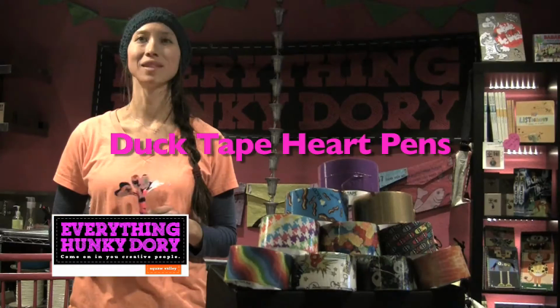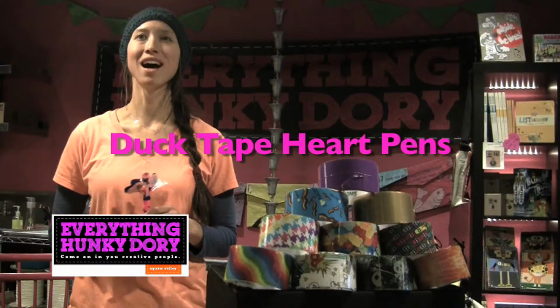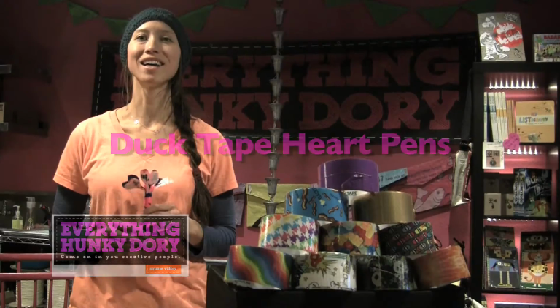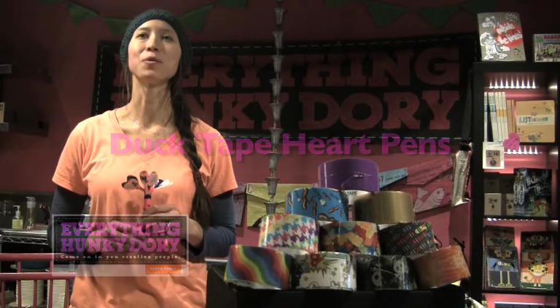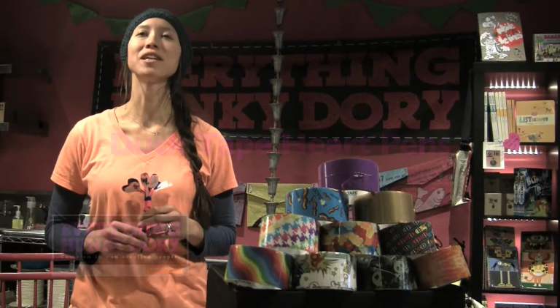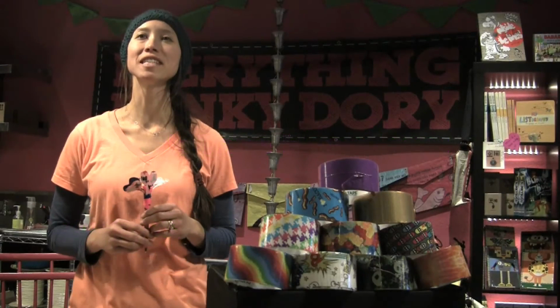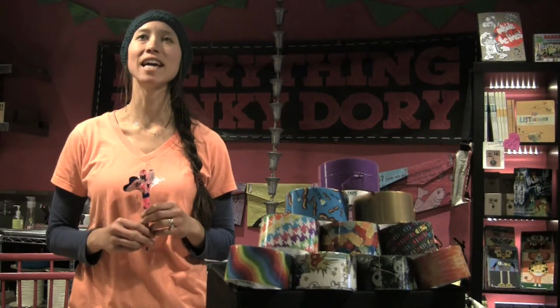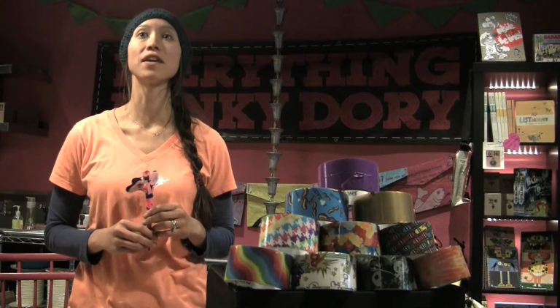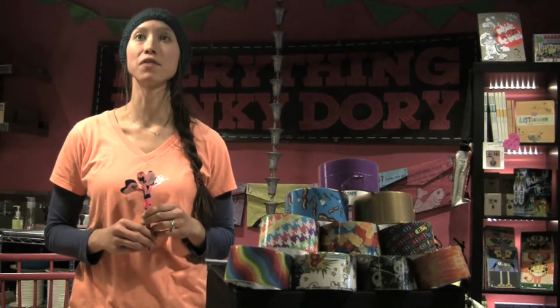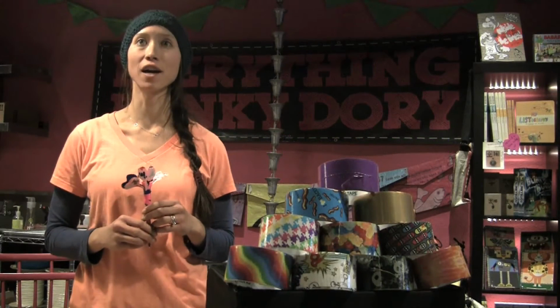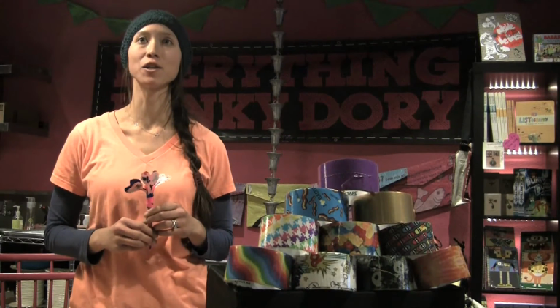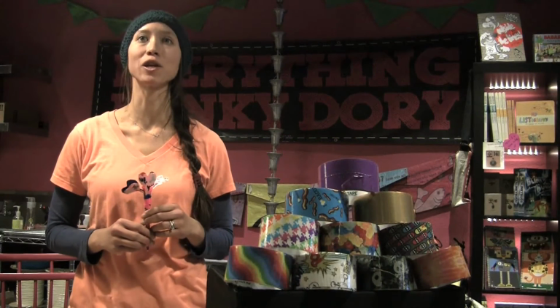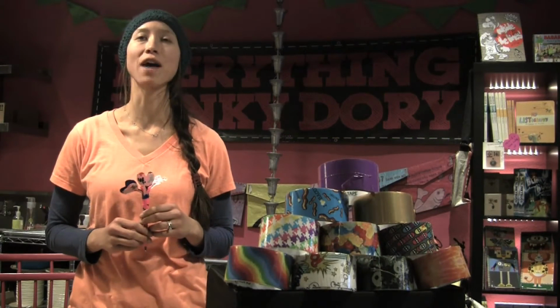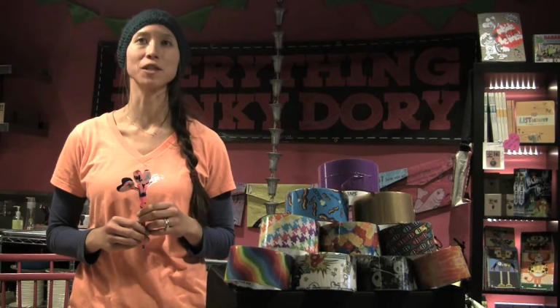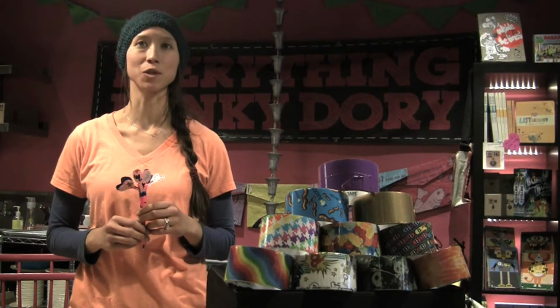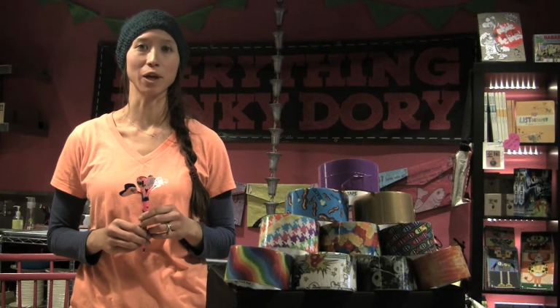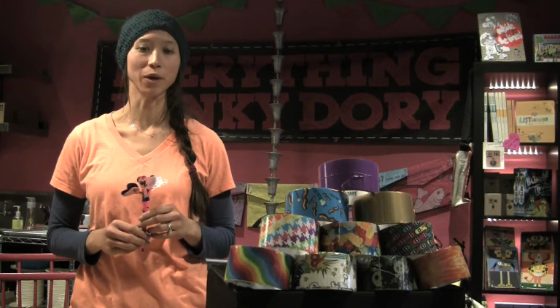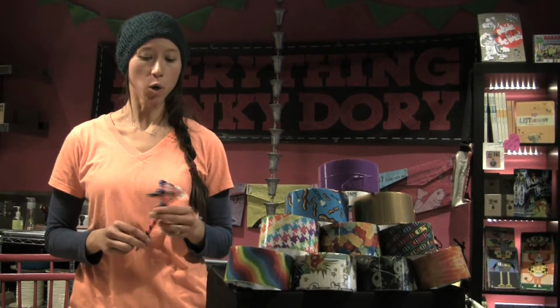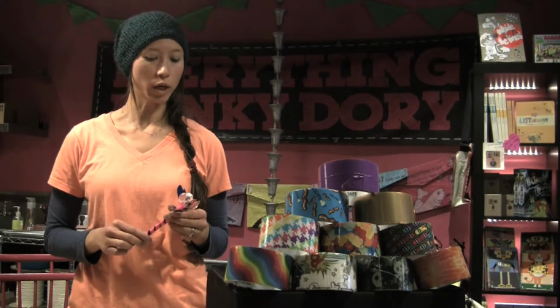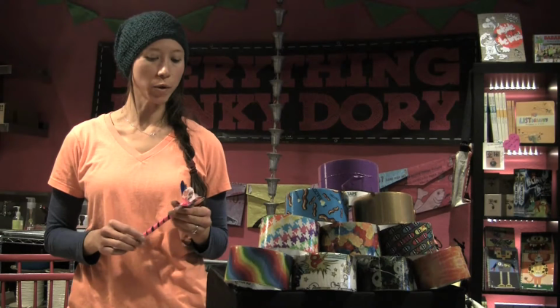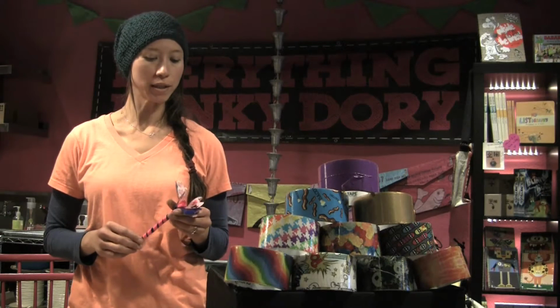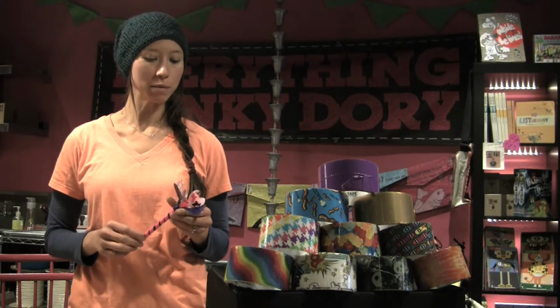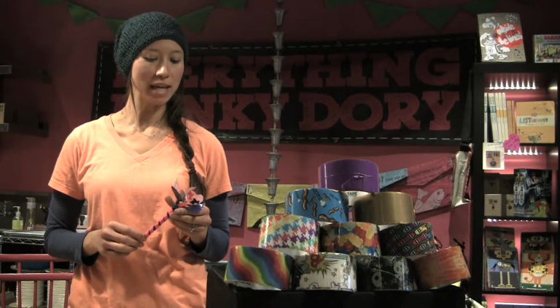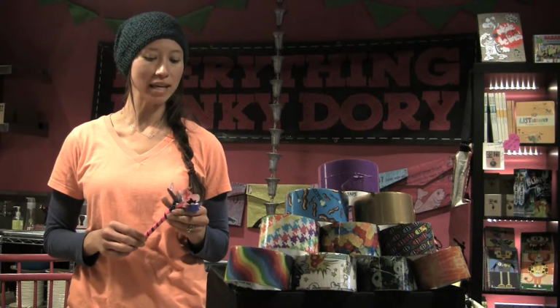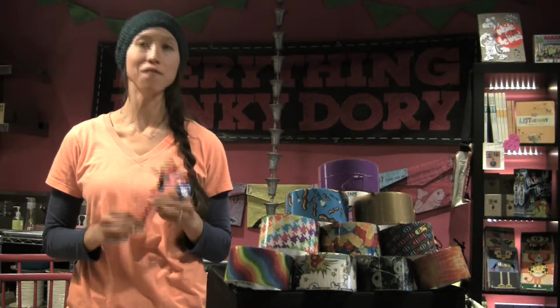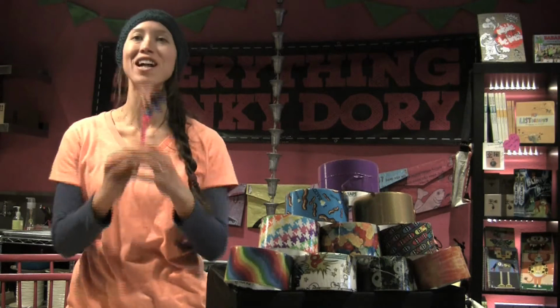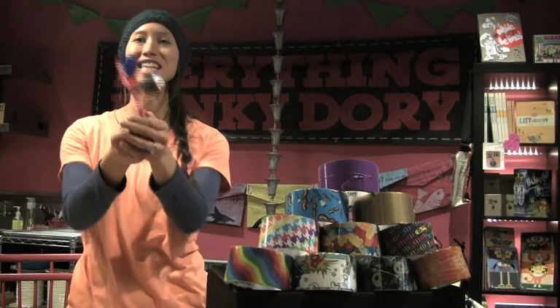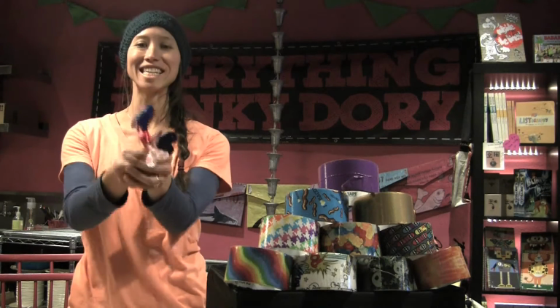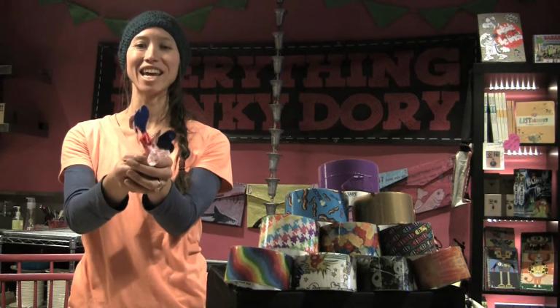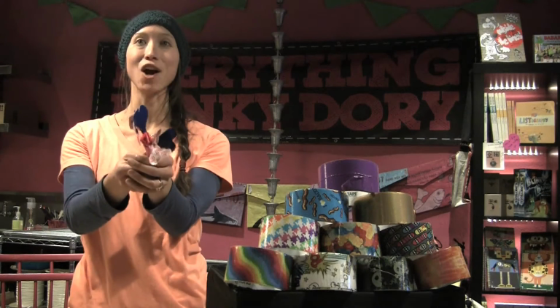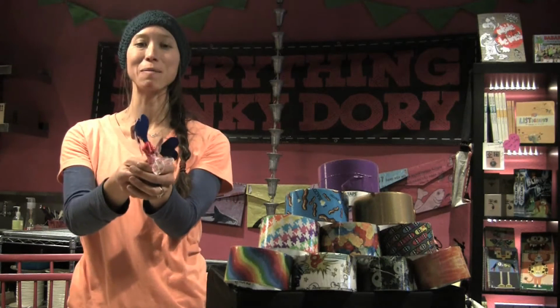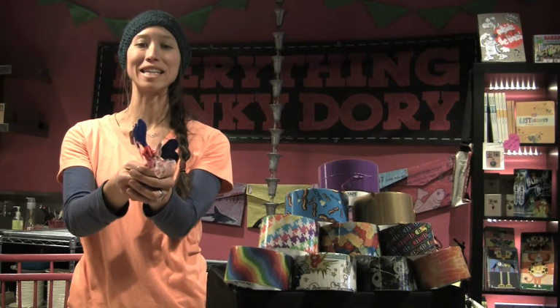Hi, we're here today at the Everything Hunky Dory Crafting Studio. We are going to be making Valentine's Day heart pens.